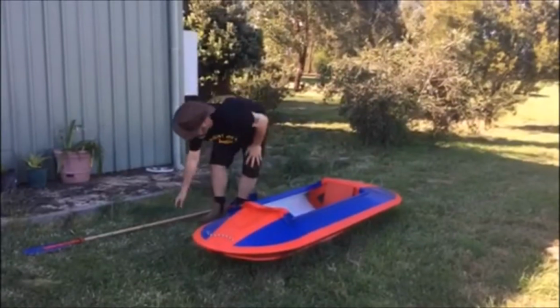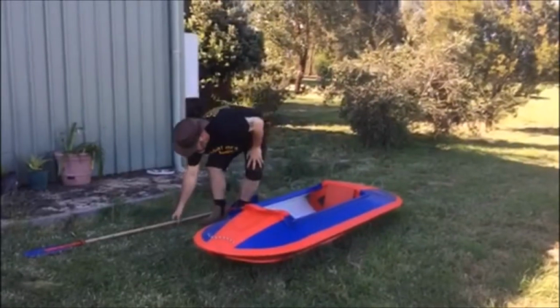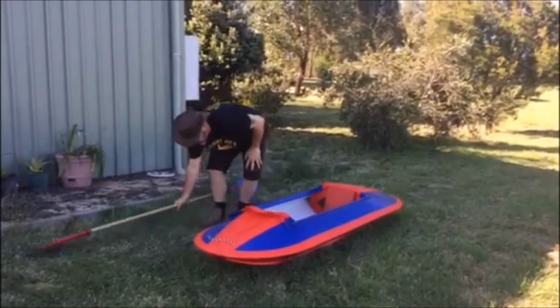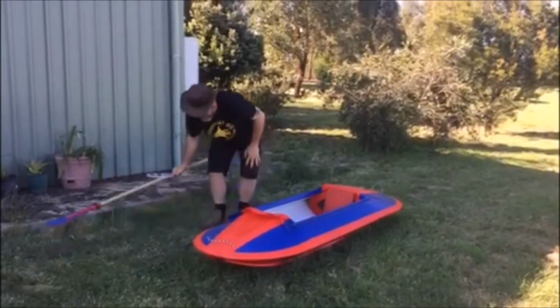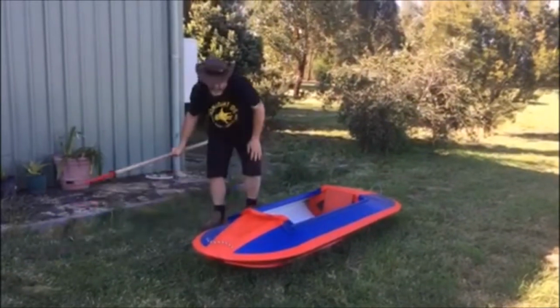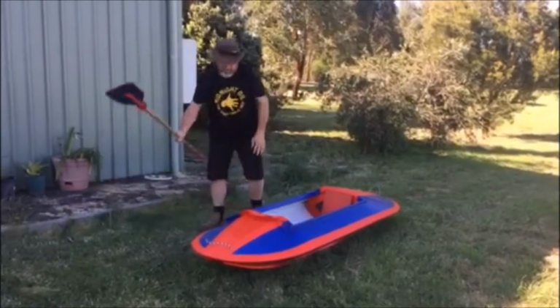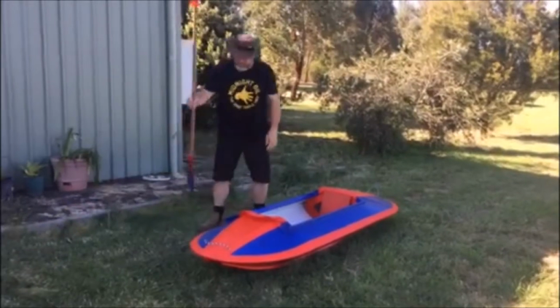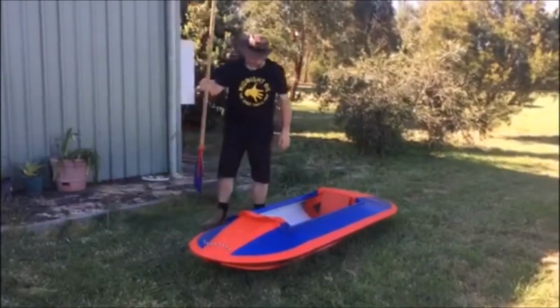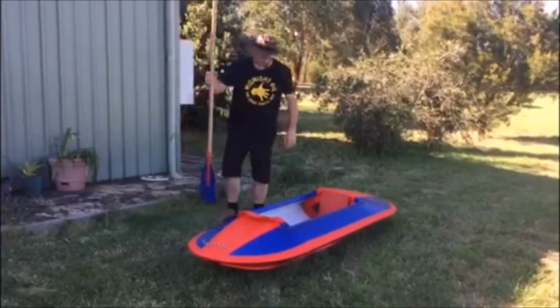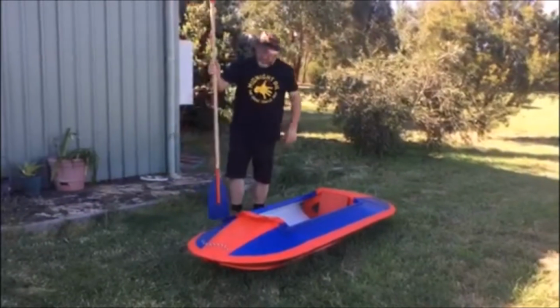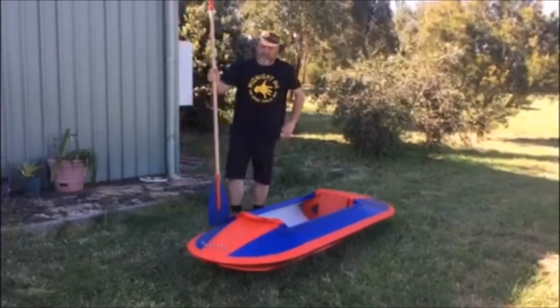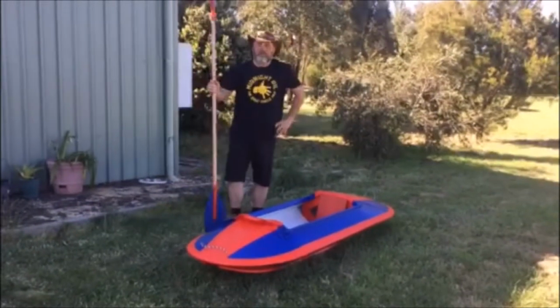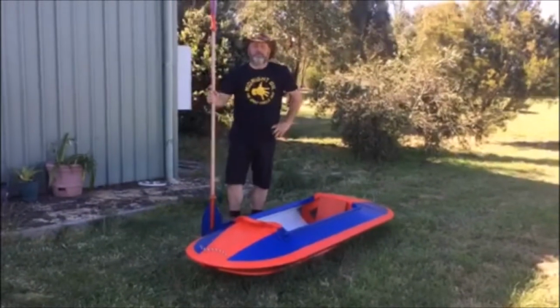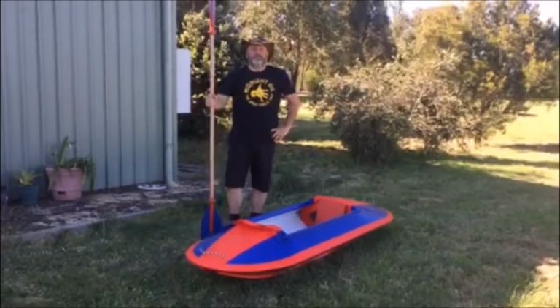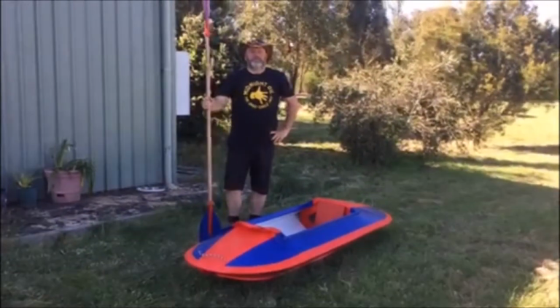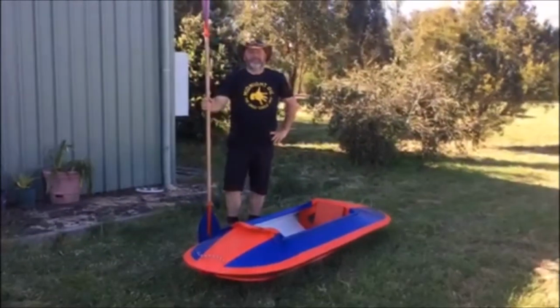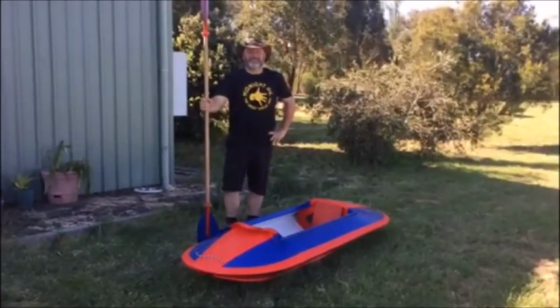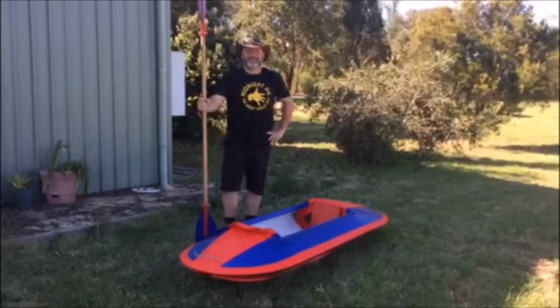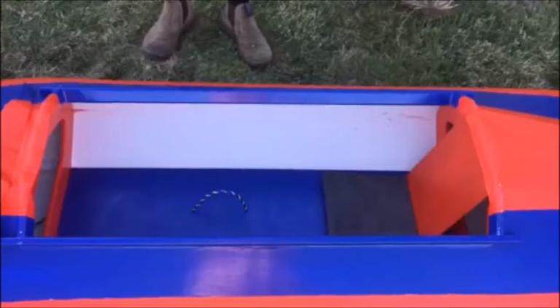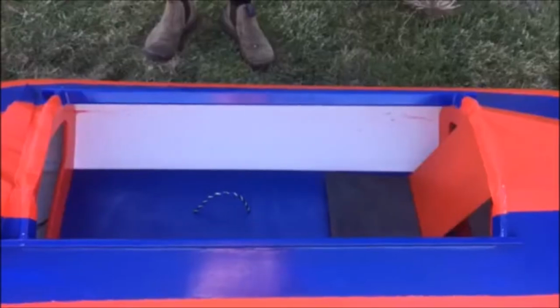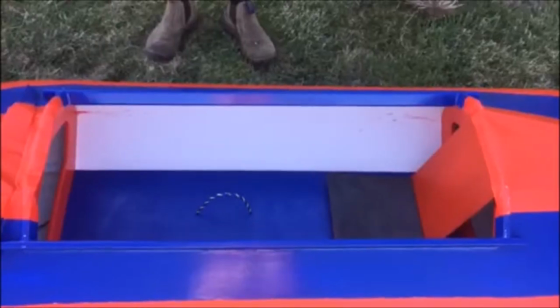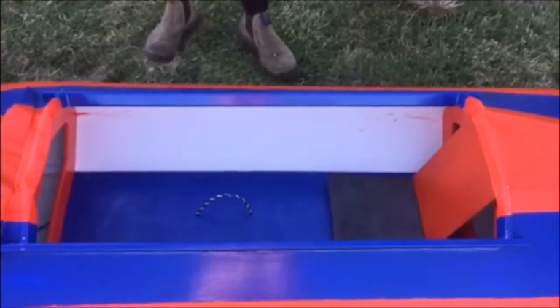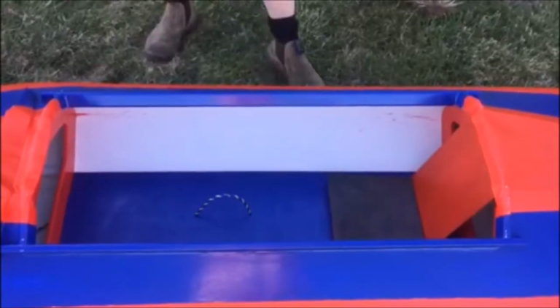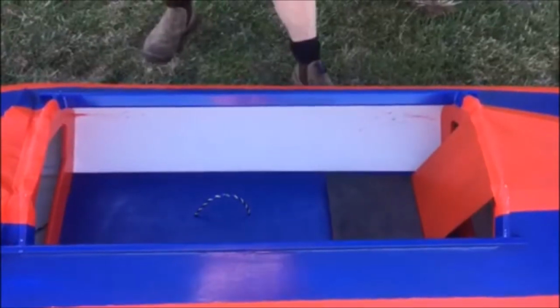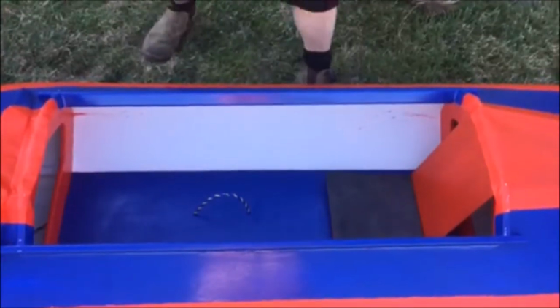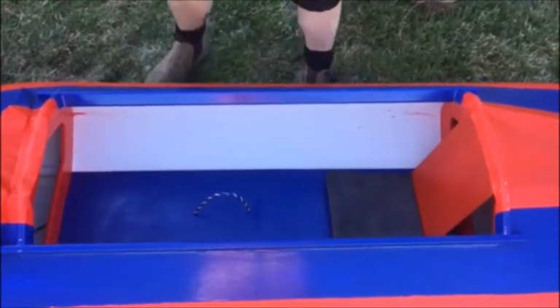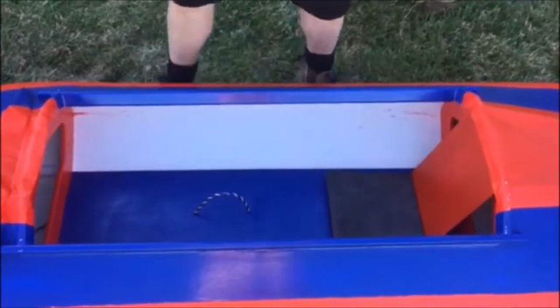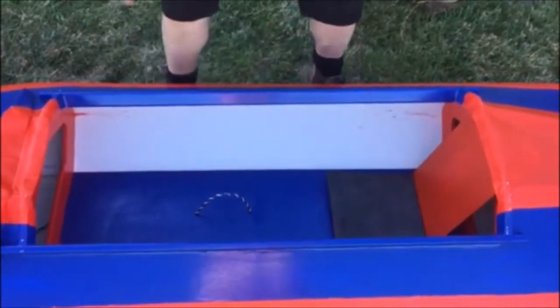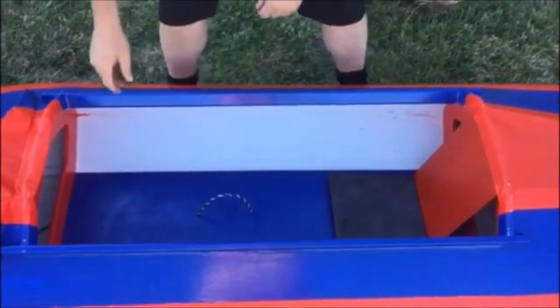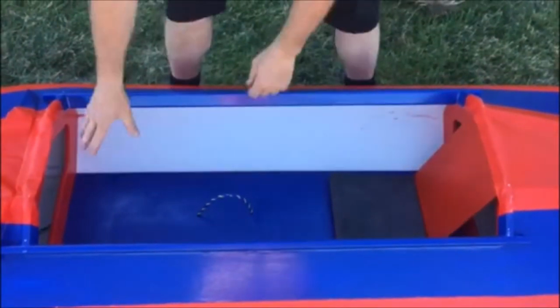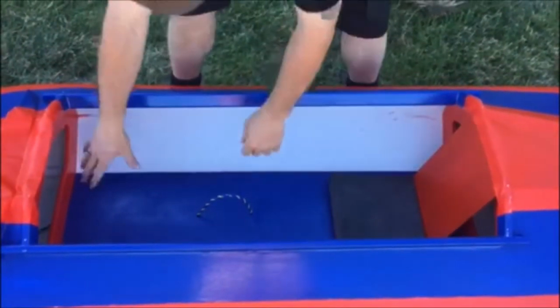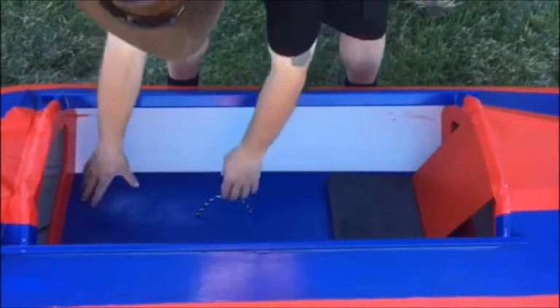And there you have it — one Duck Chaser all ready to go. Now to pack it away, it's basically the reverse.